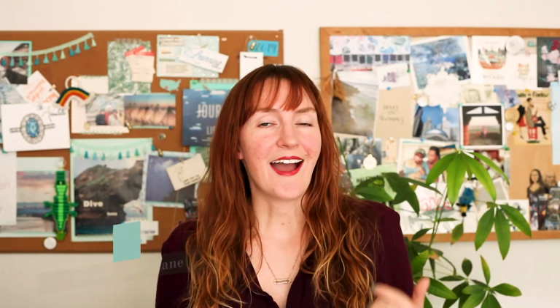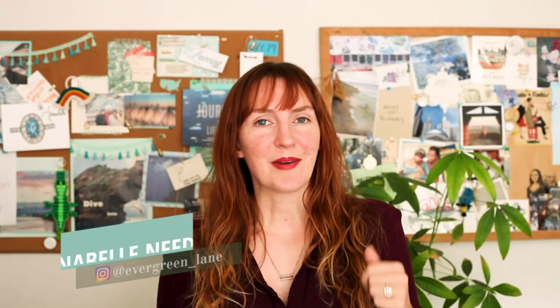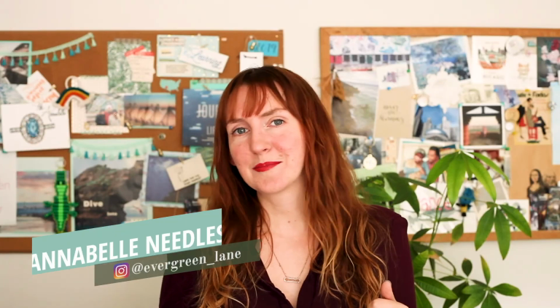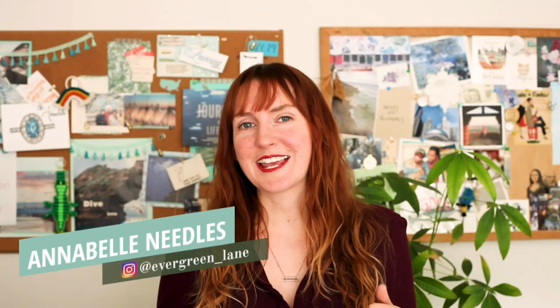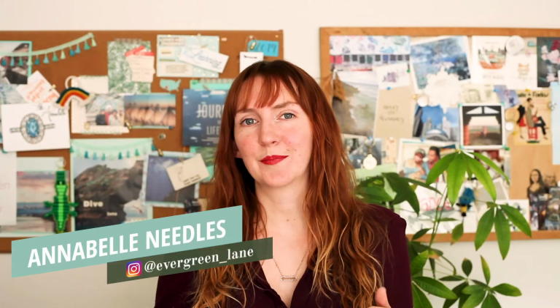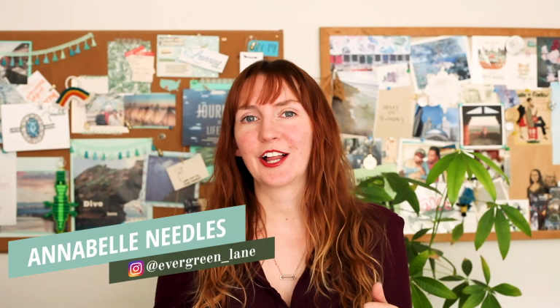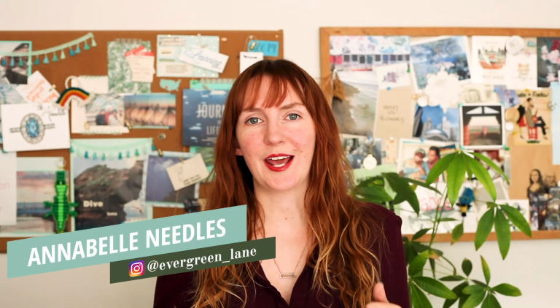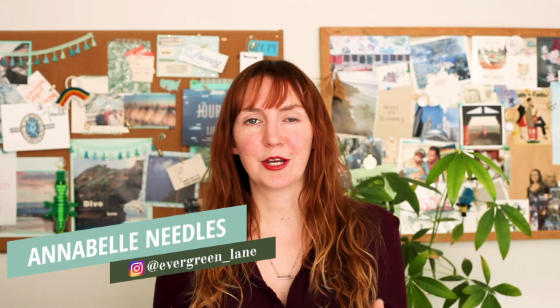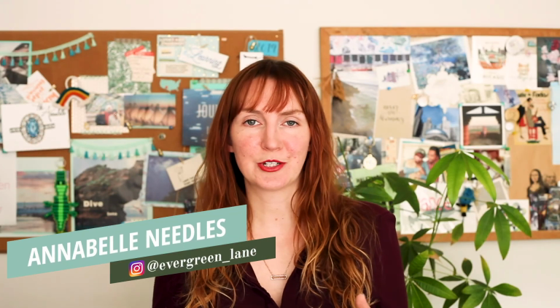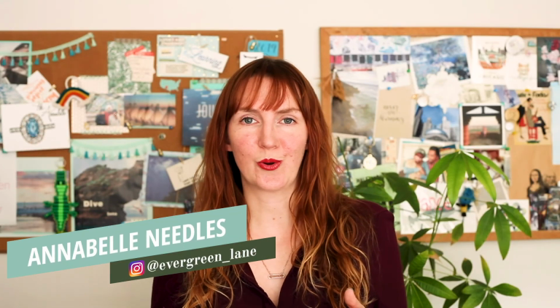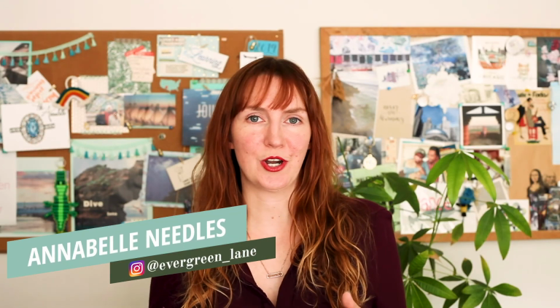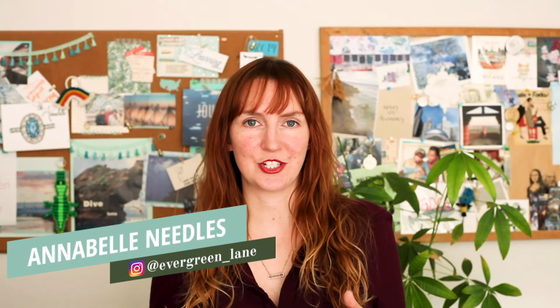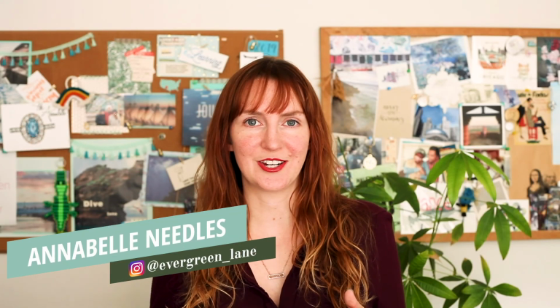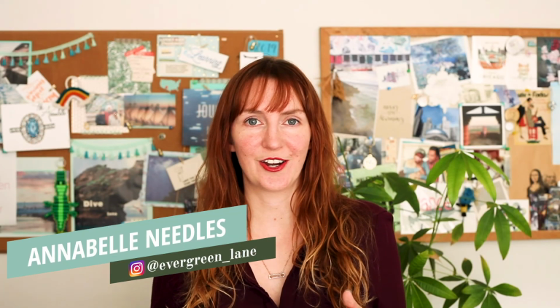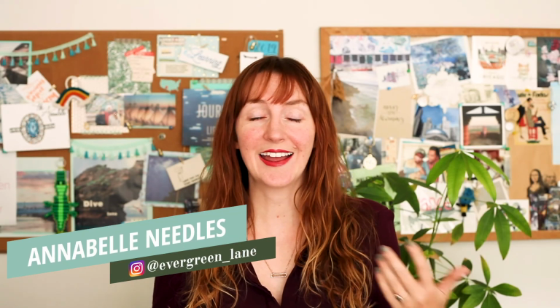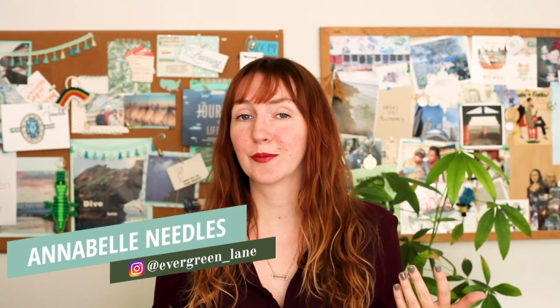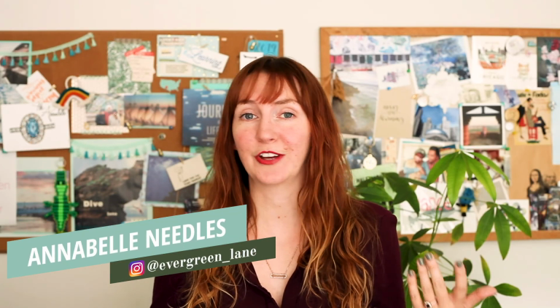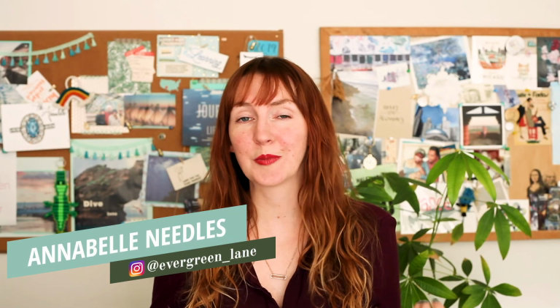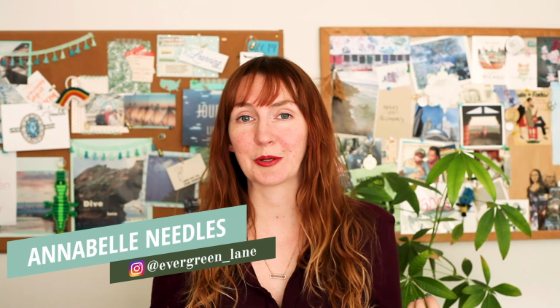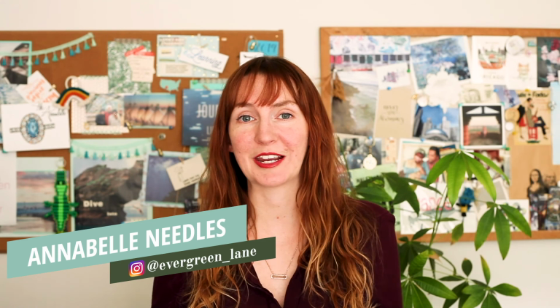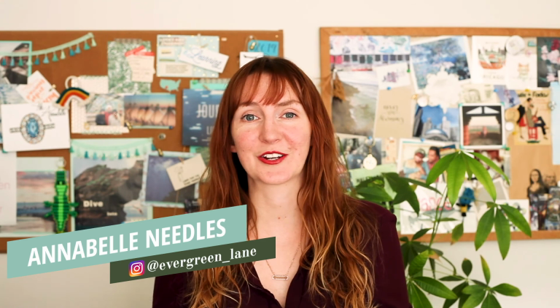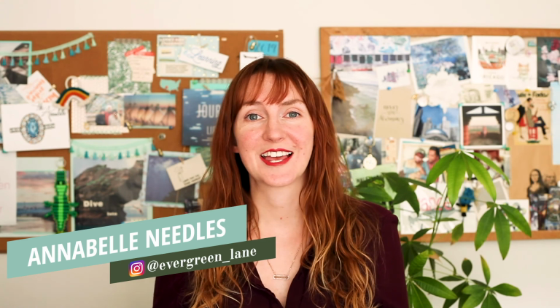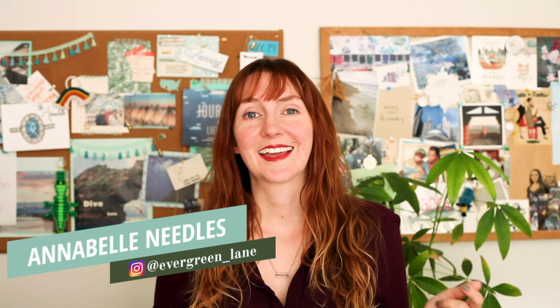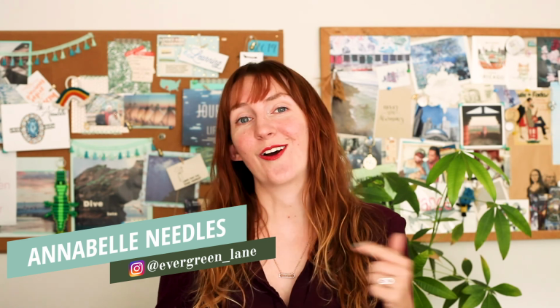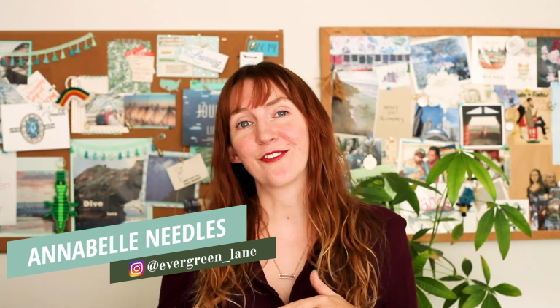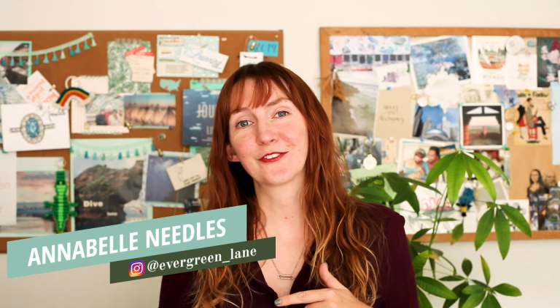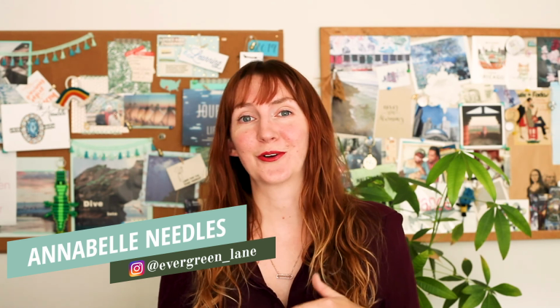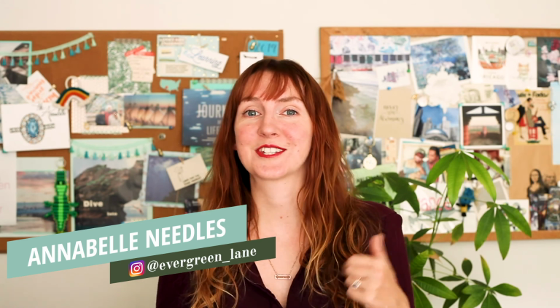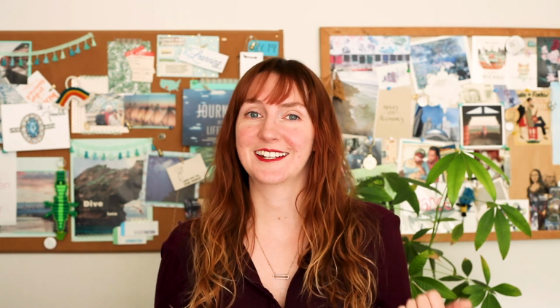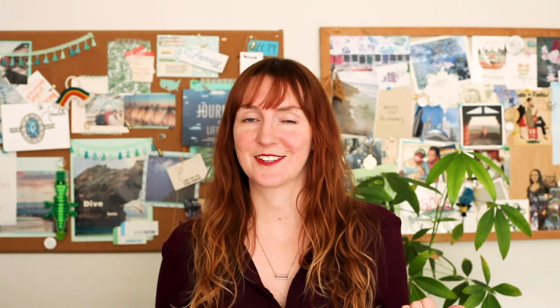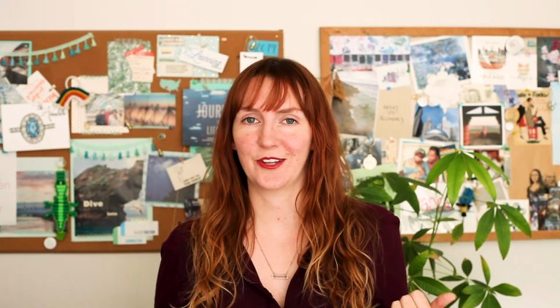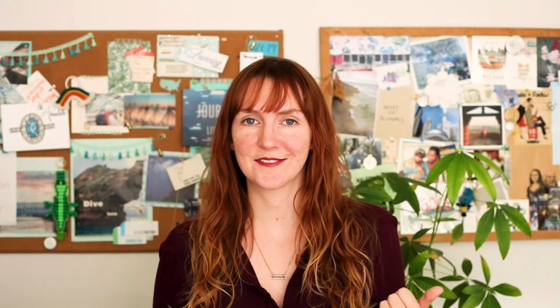Hi, my name is Annabelle and I'm a habitual wonder seeker. I help fellow memory makers get off their phones and into their lives.